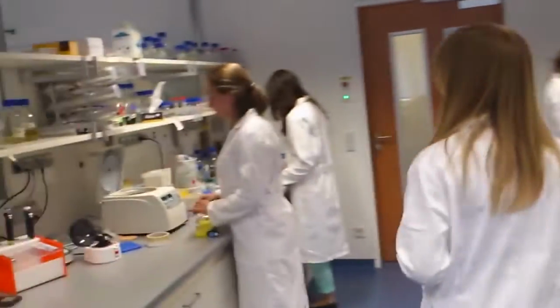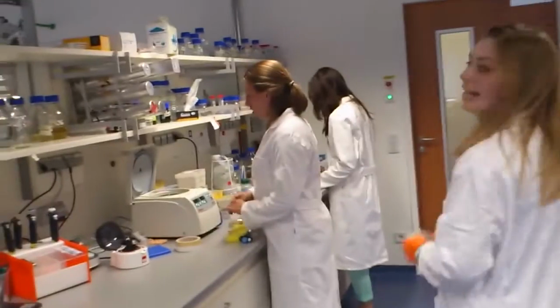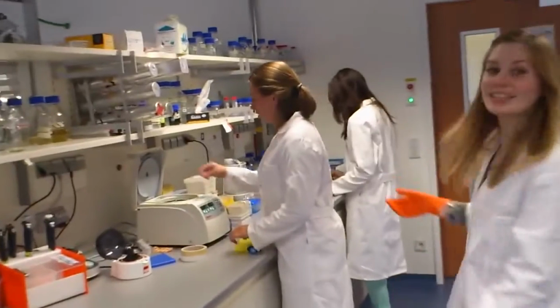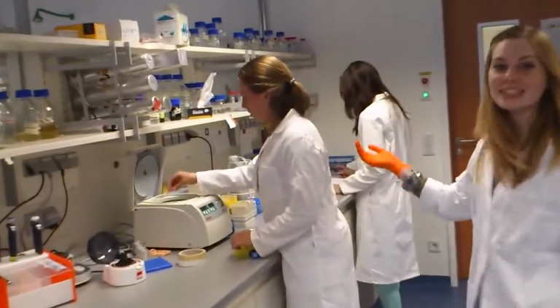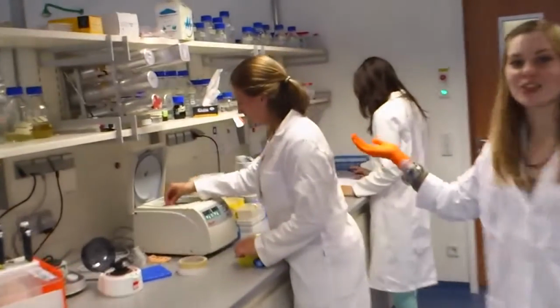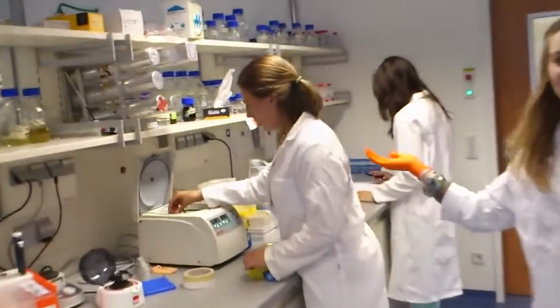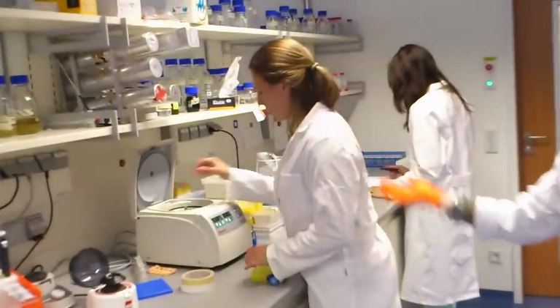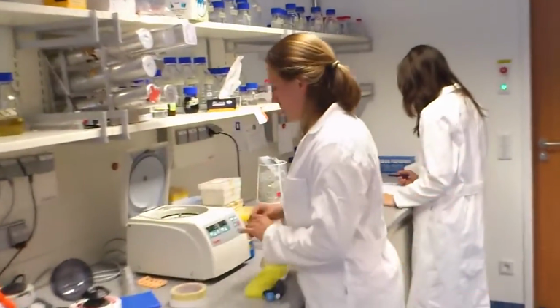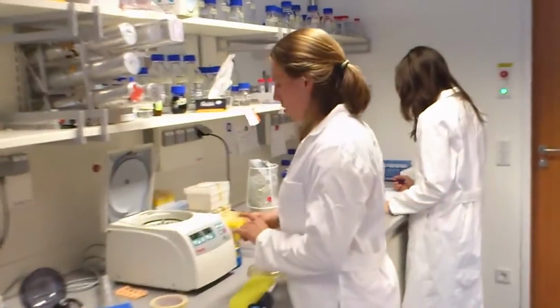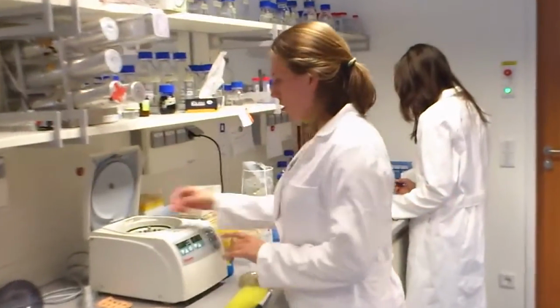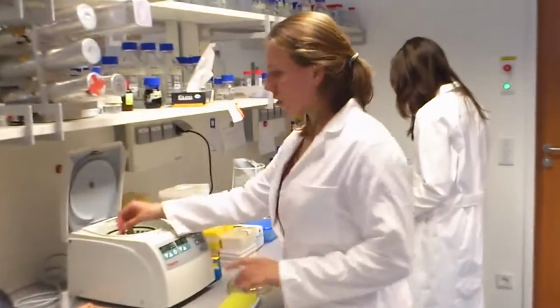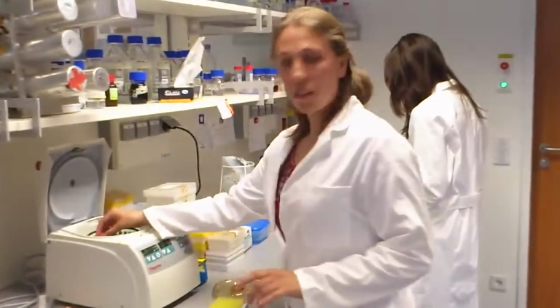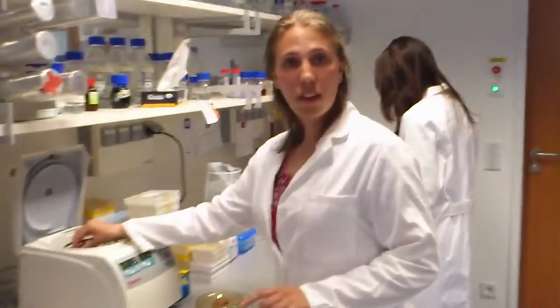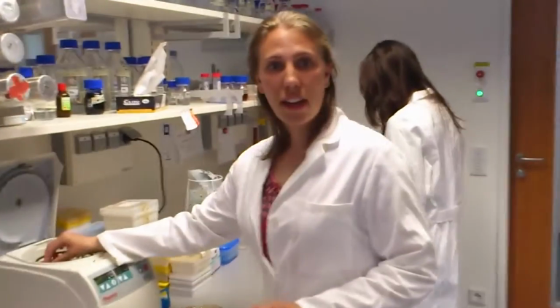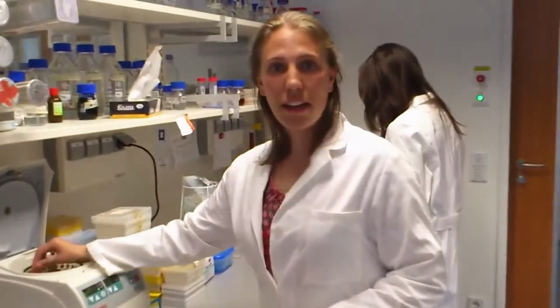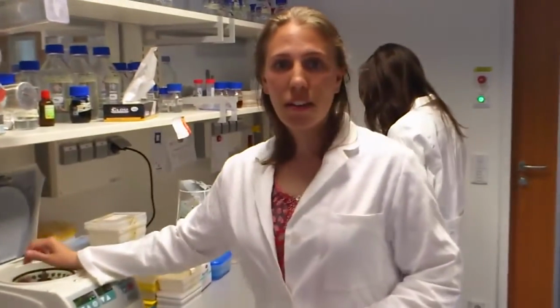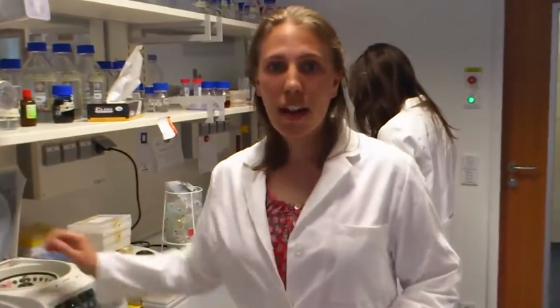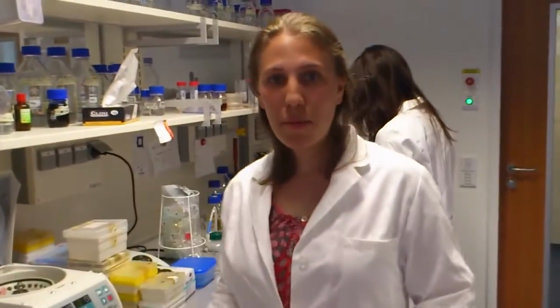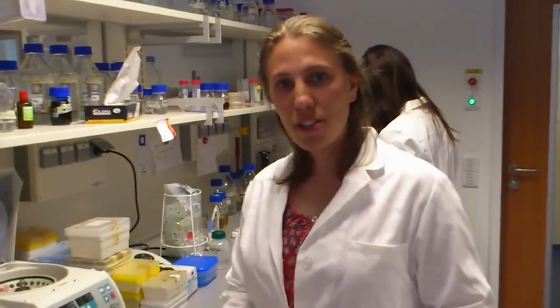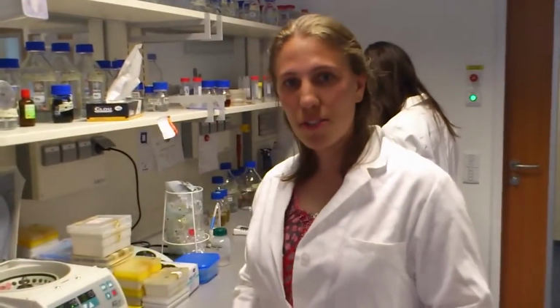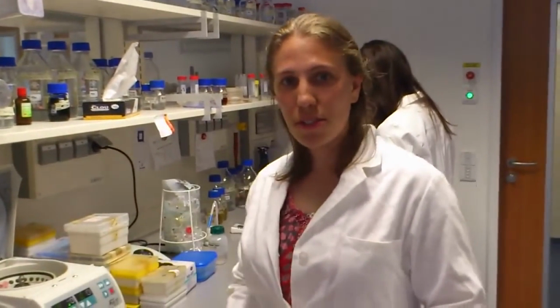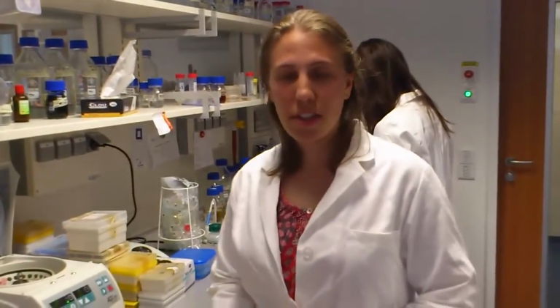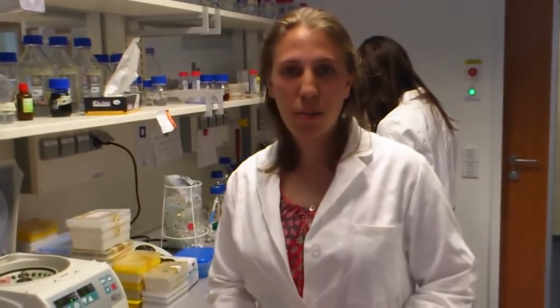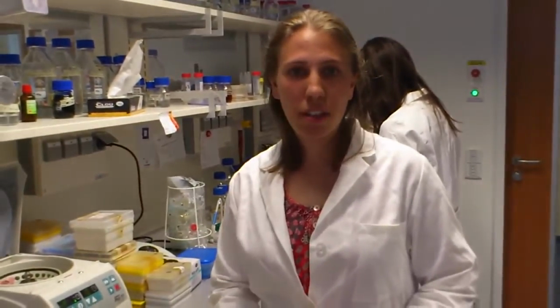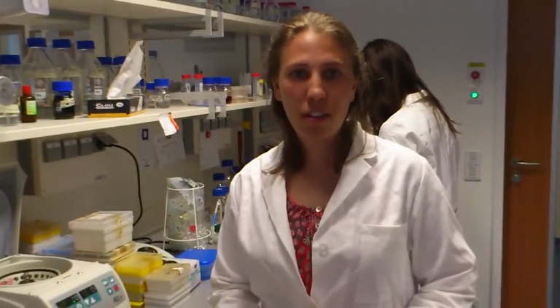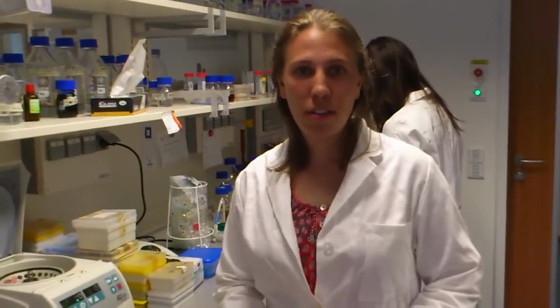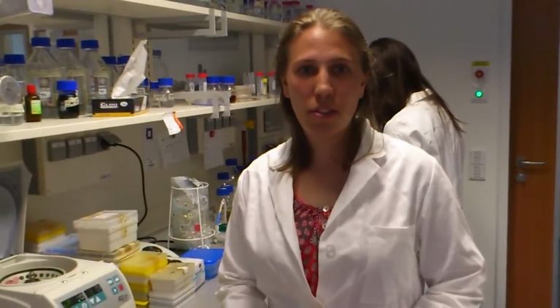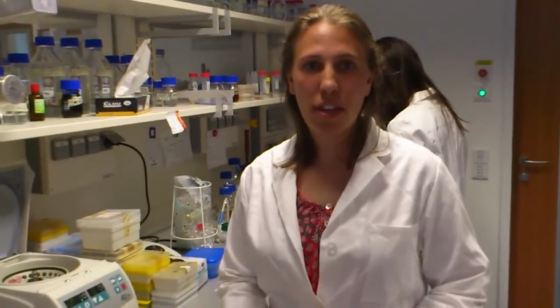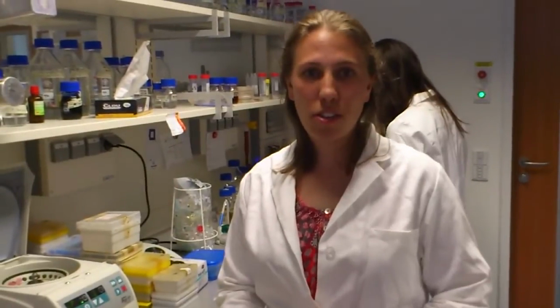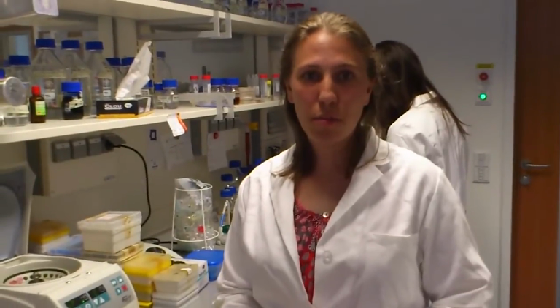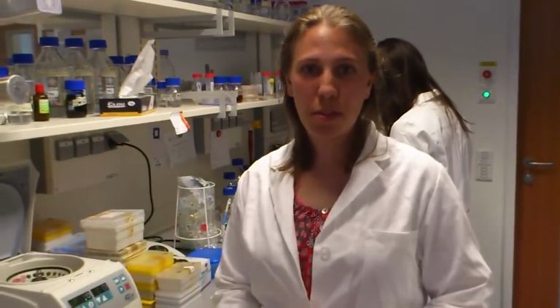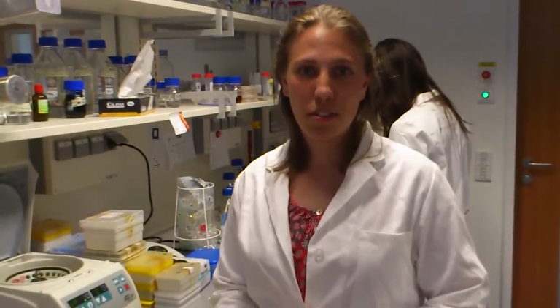And this is Corinna. I'm a bachelor student and I'm working on the evaluation of promoters.